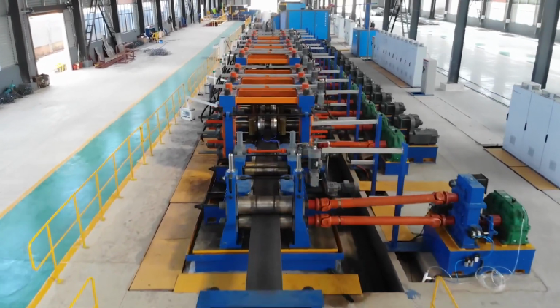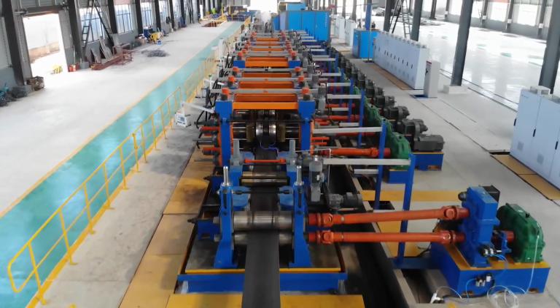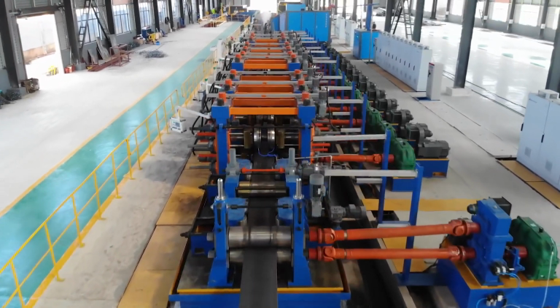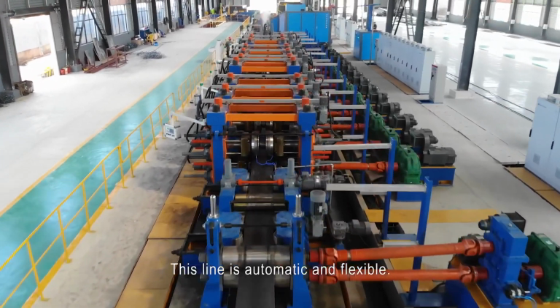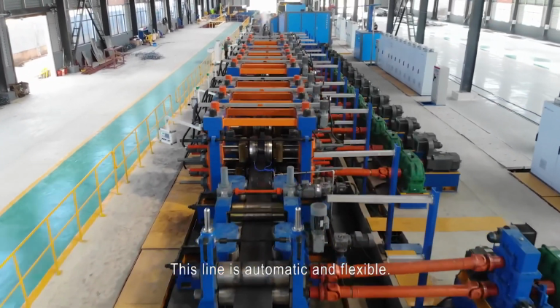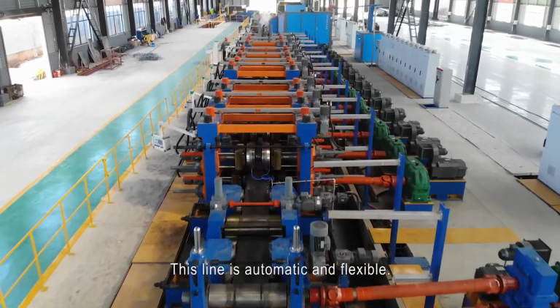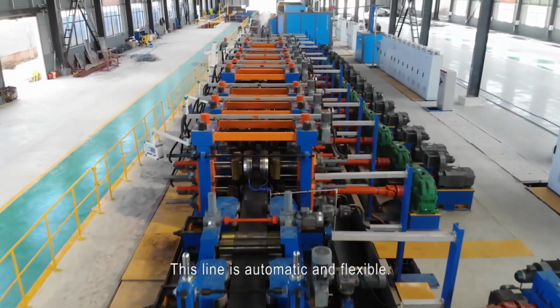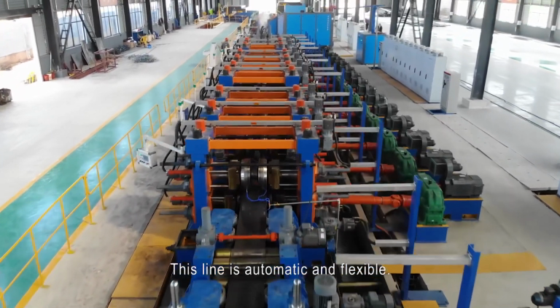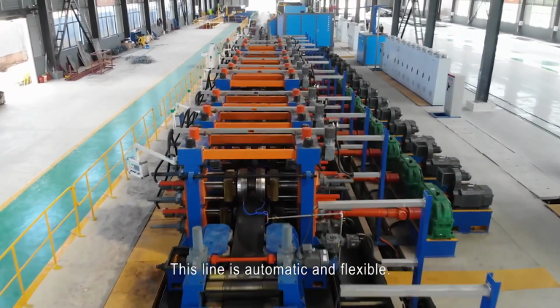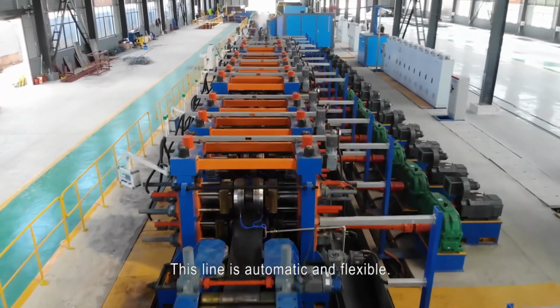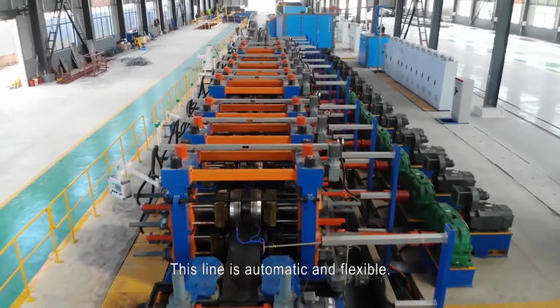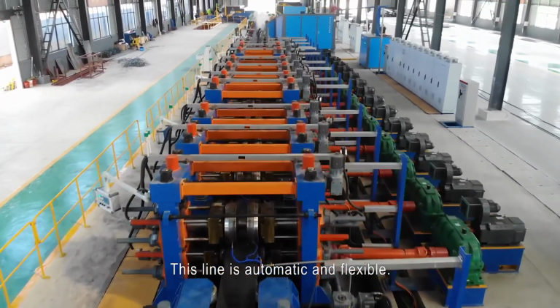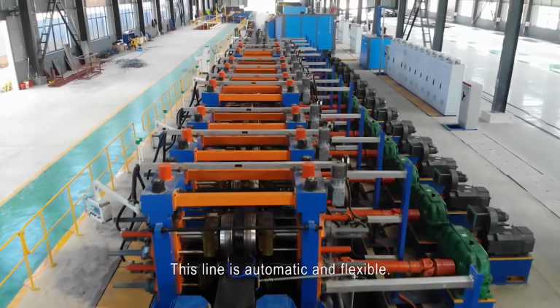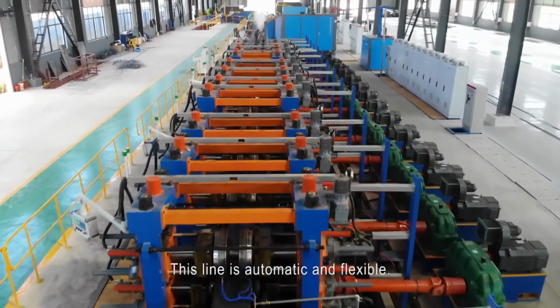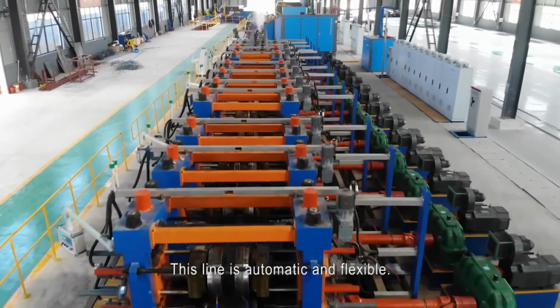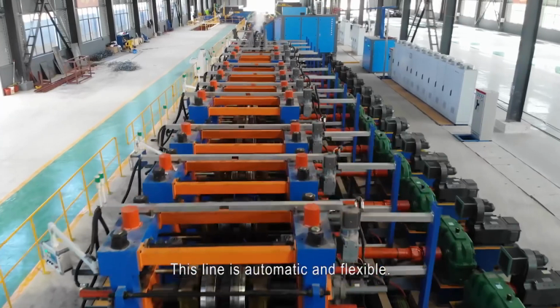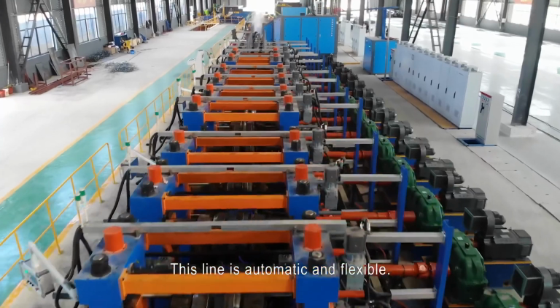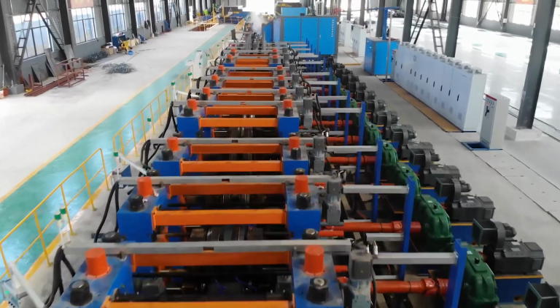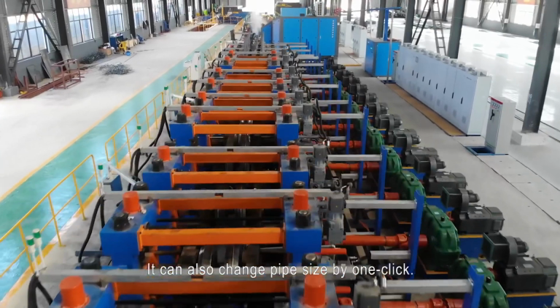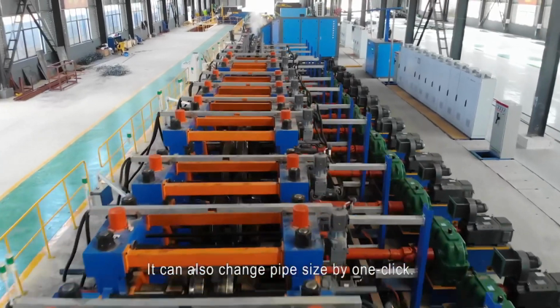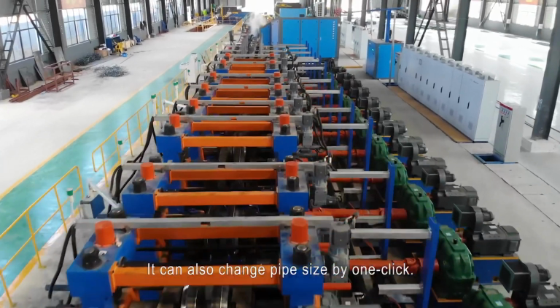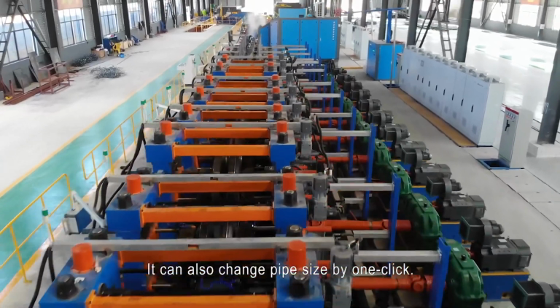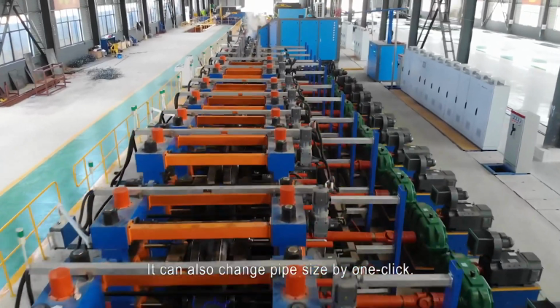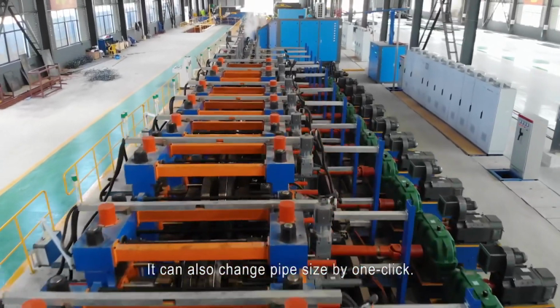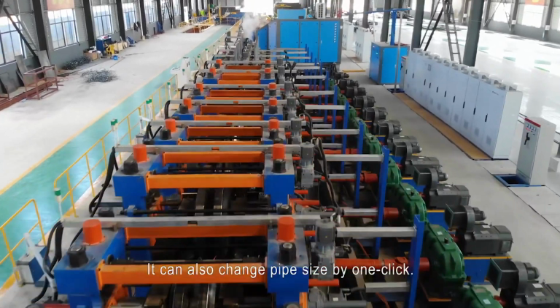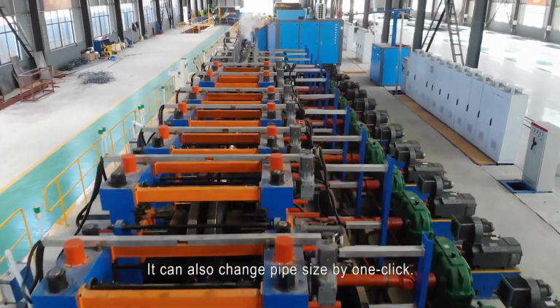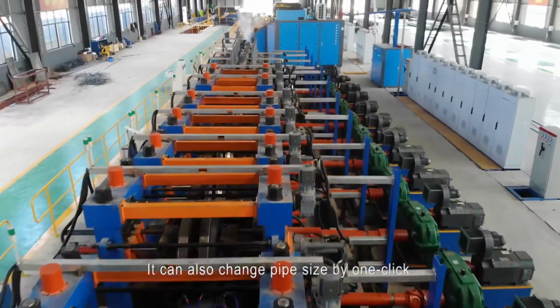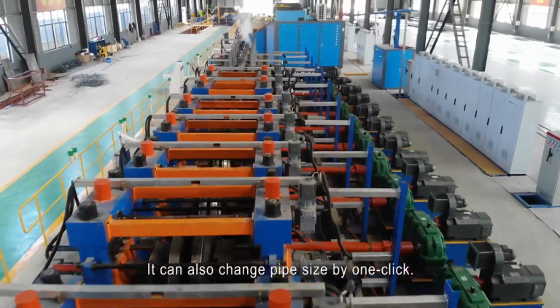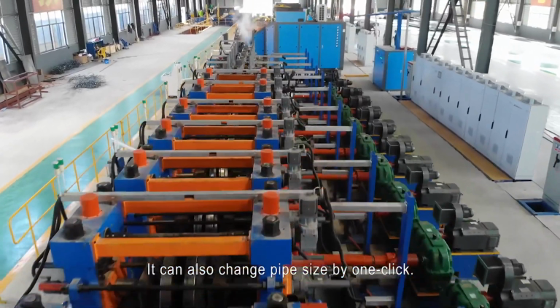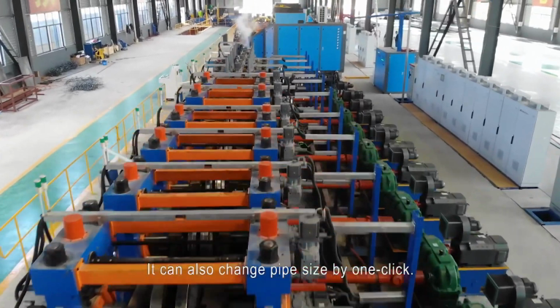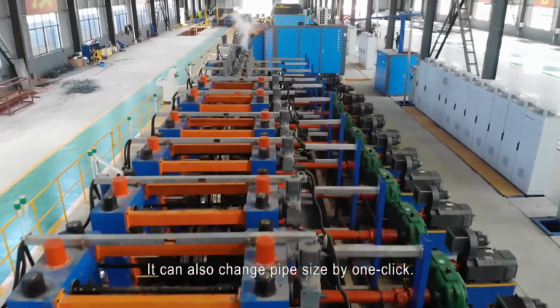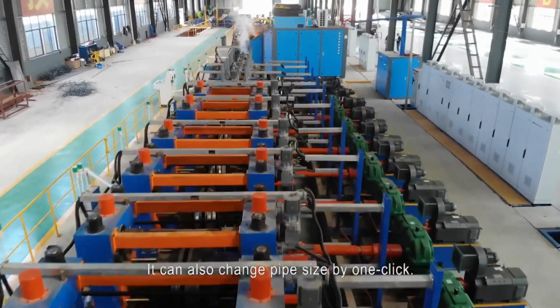This line is automatic and flexible. It can also change pipe size by one click.